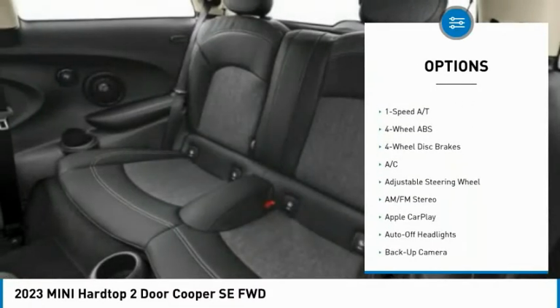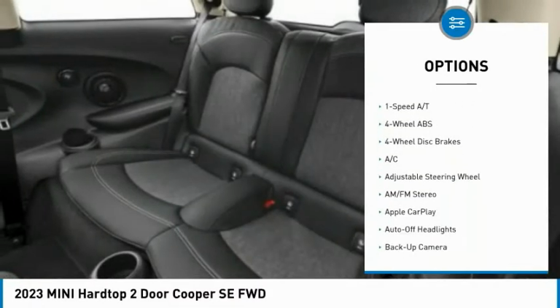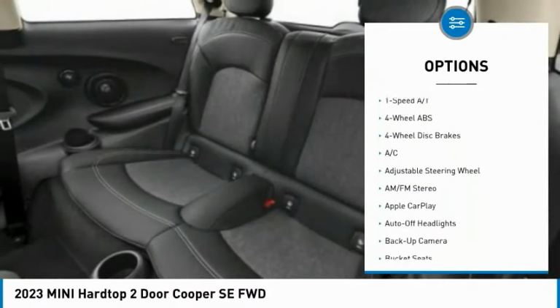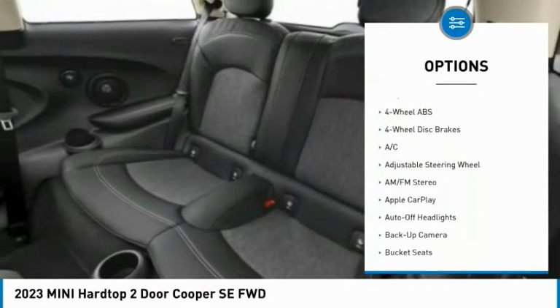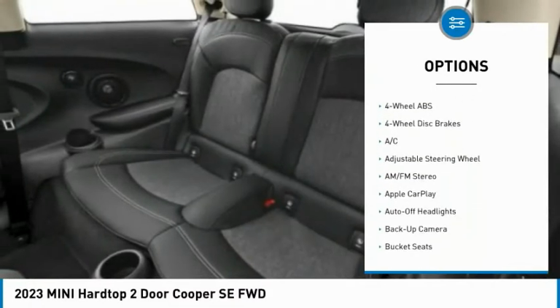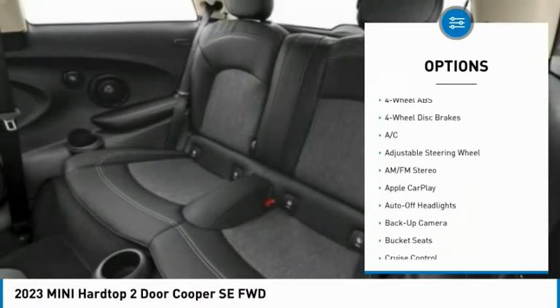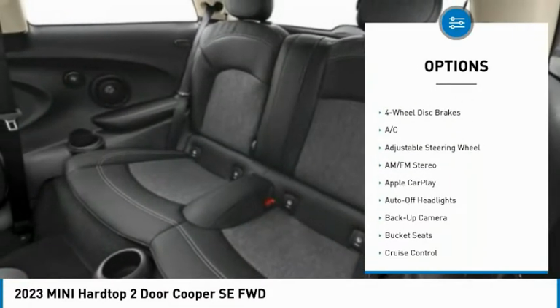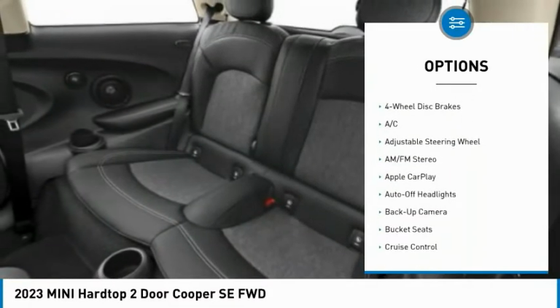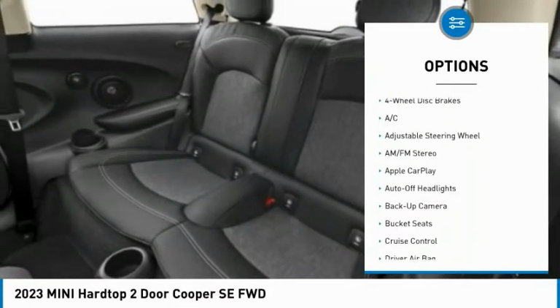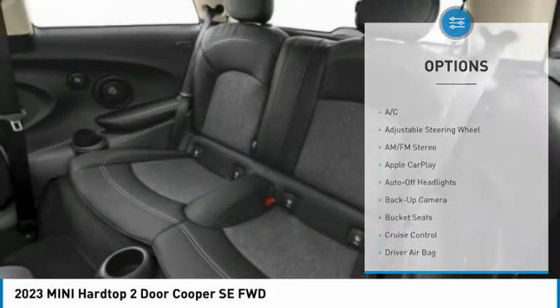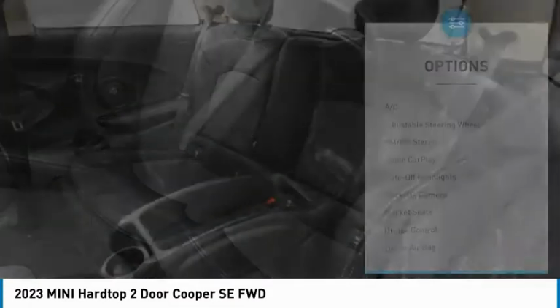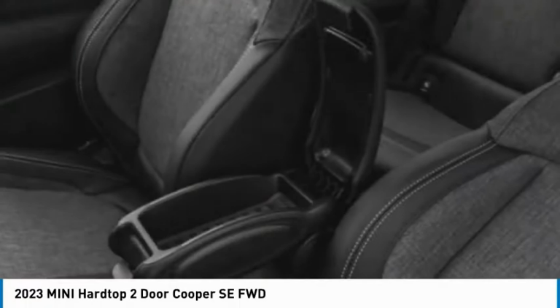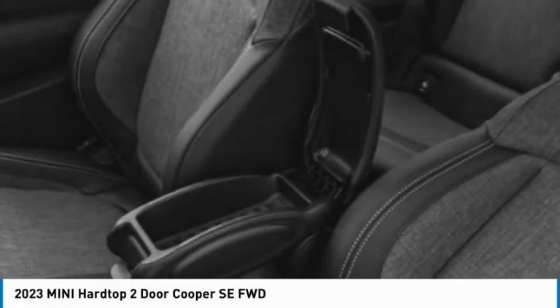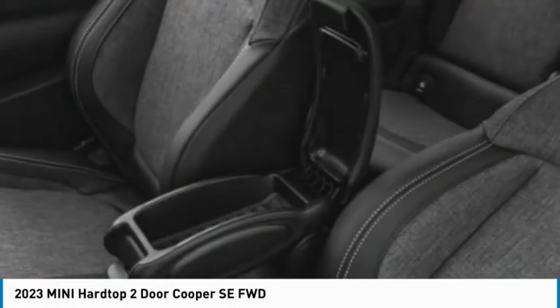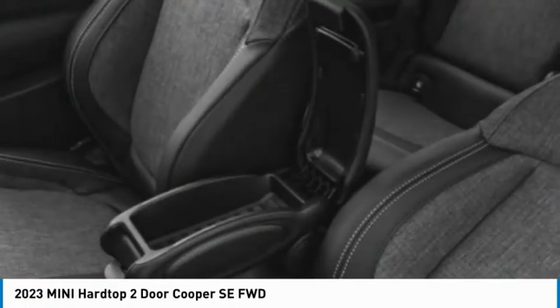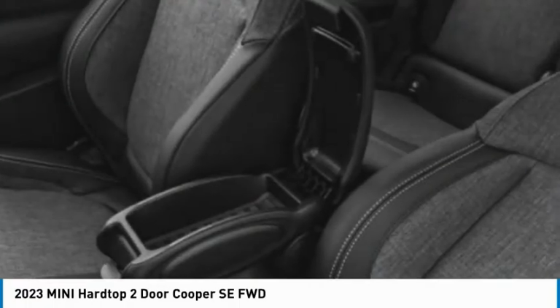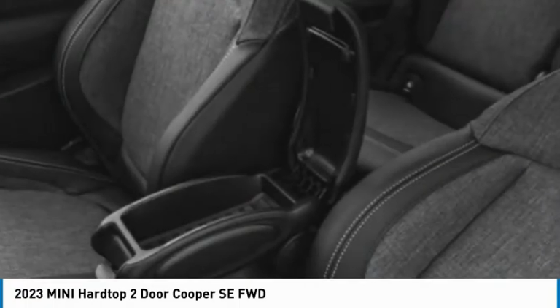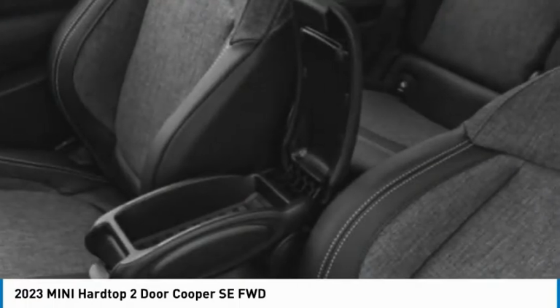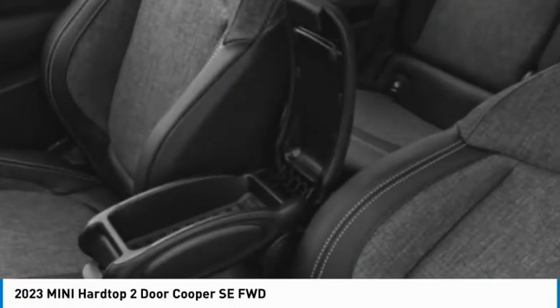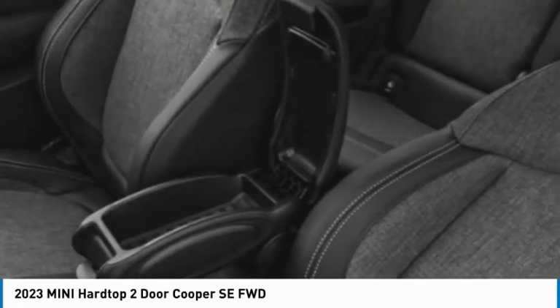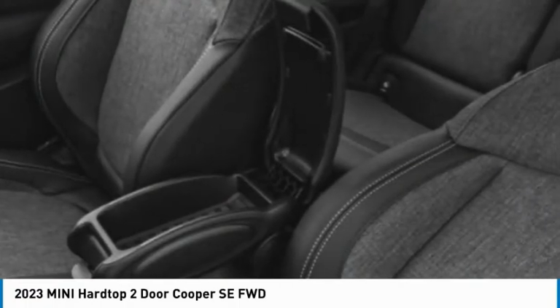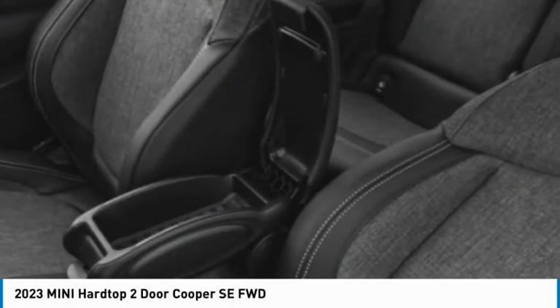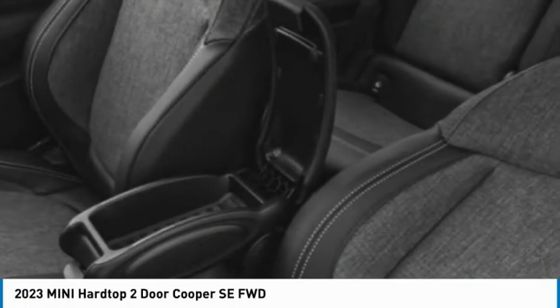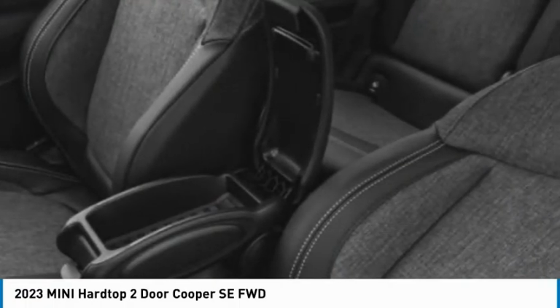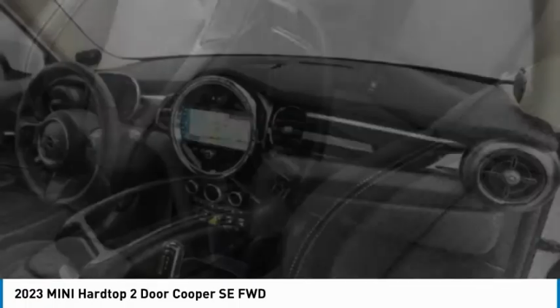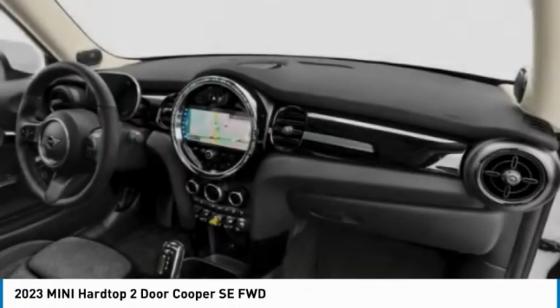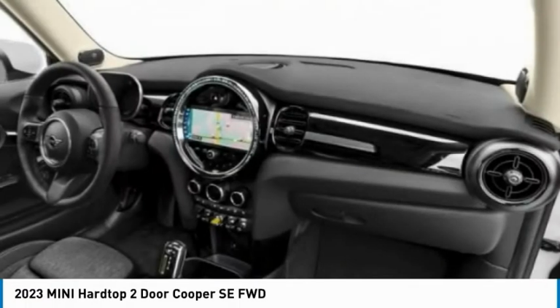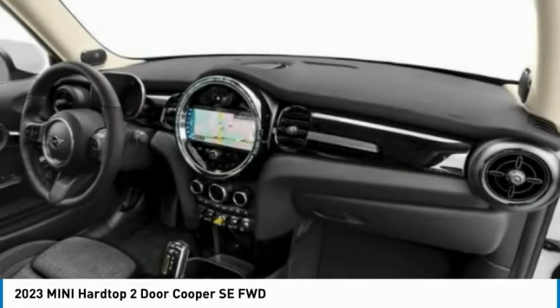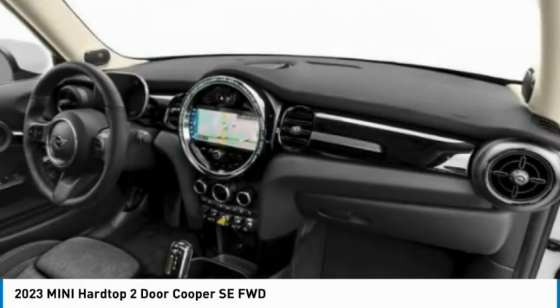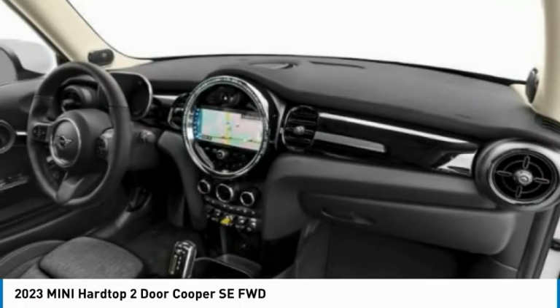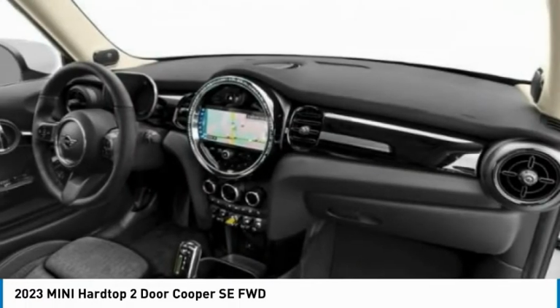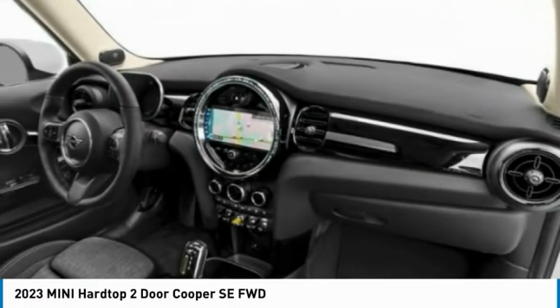Heated mirrors, aluminum wheels, rear spoiler, brake assist, daytime running lights, four-wheel disc brakes.